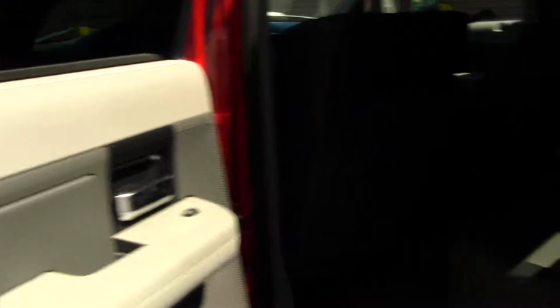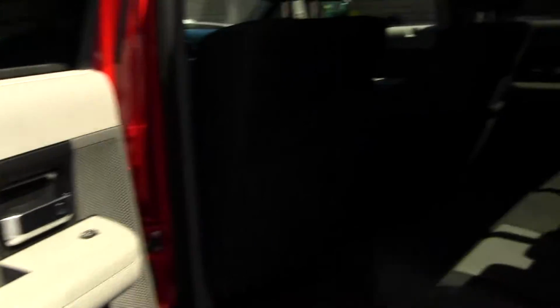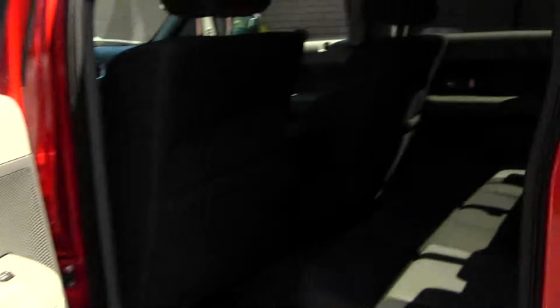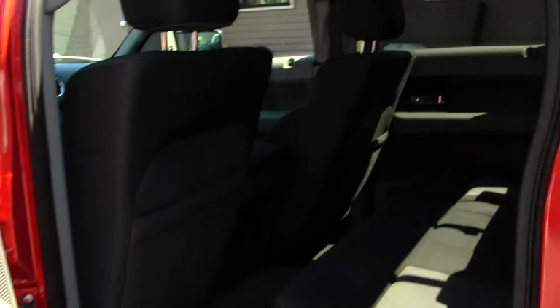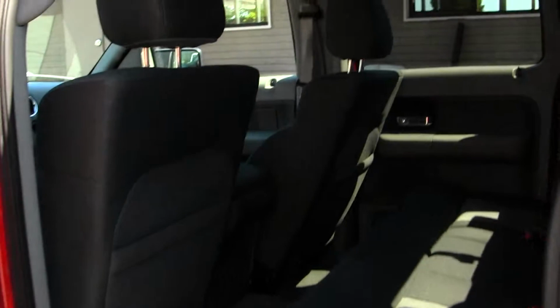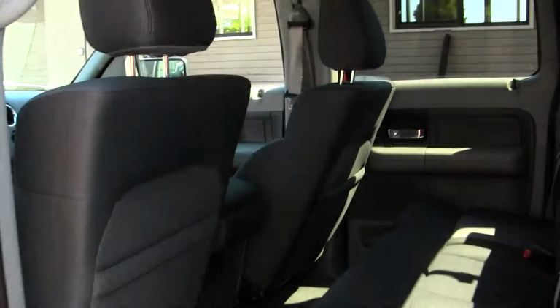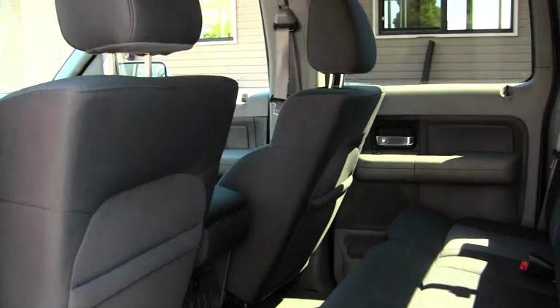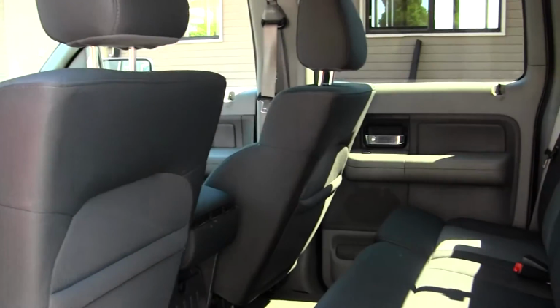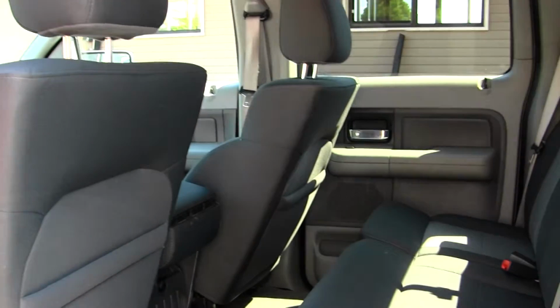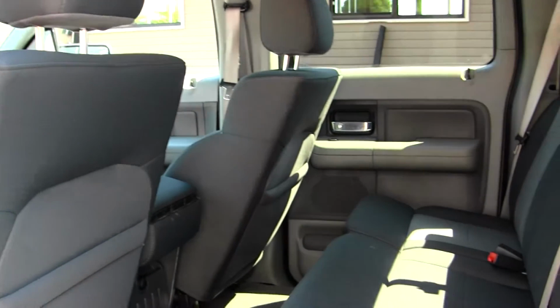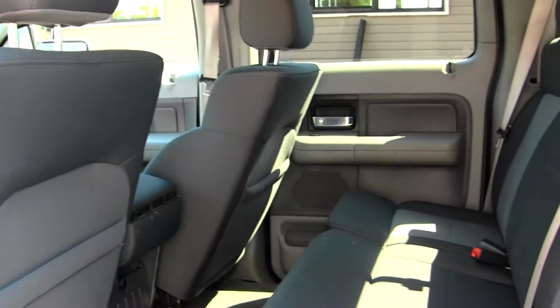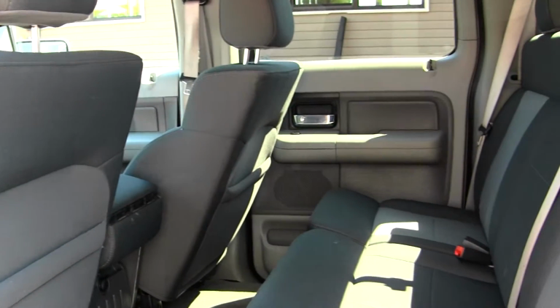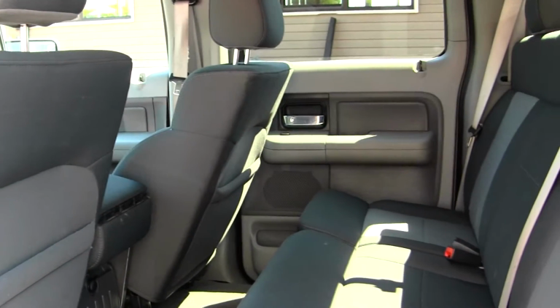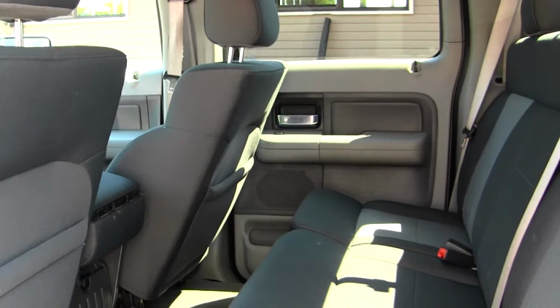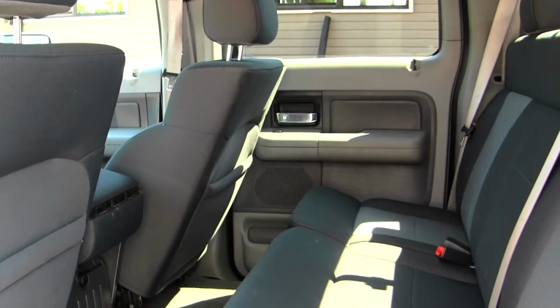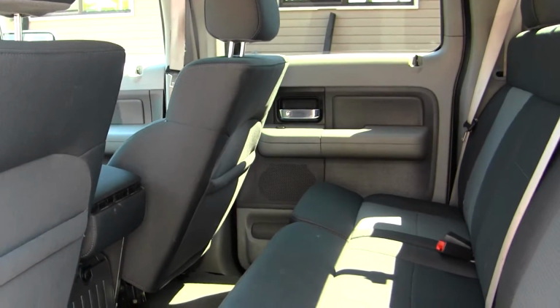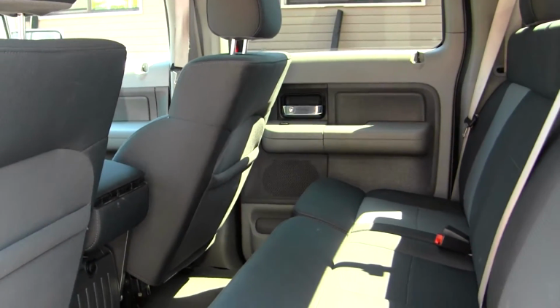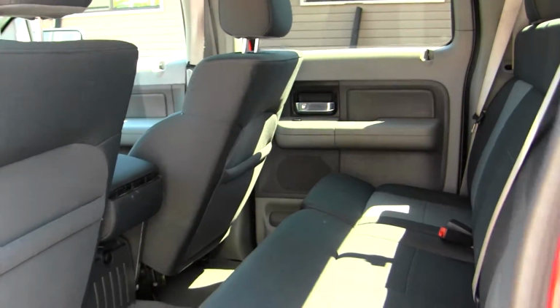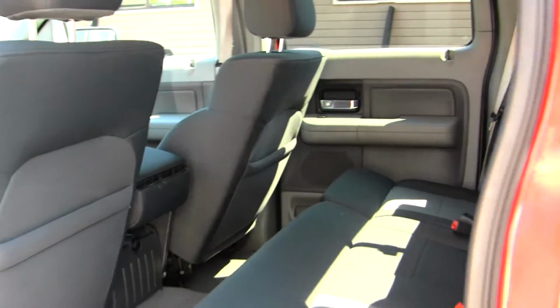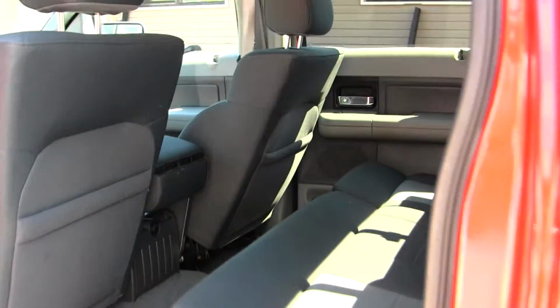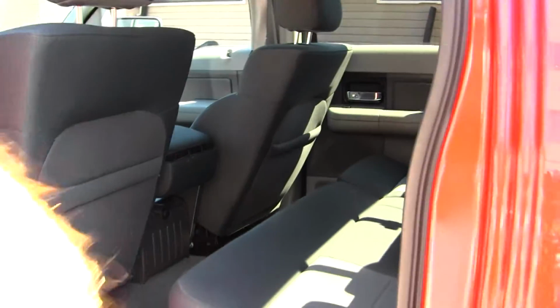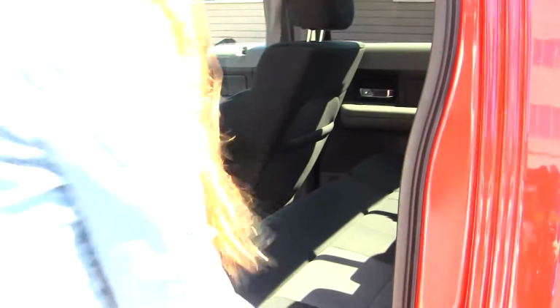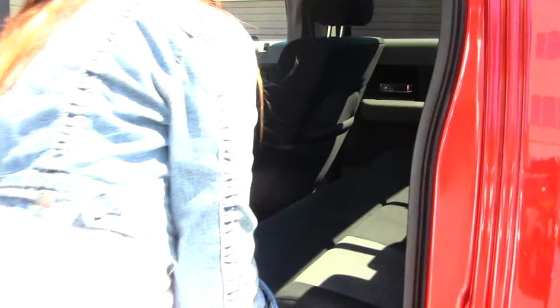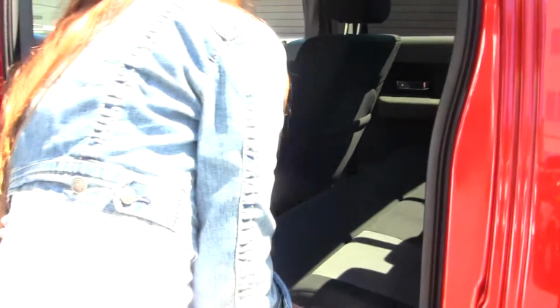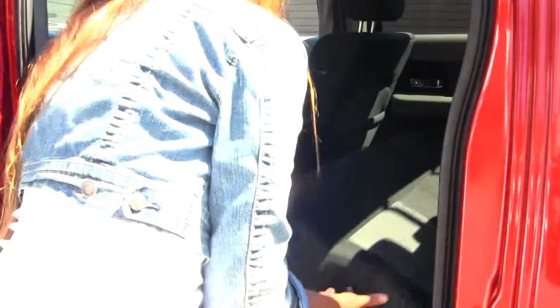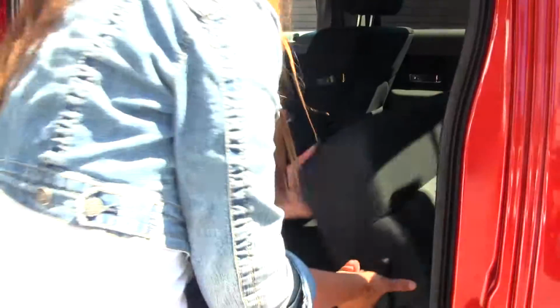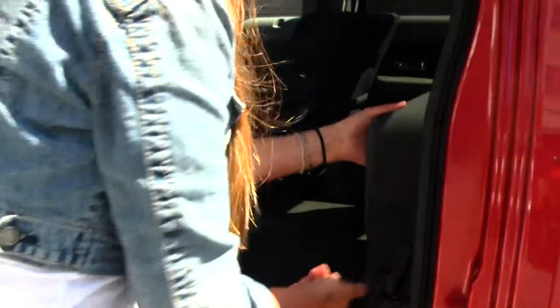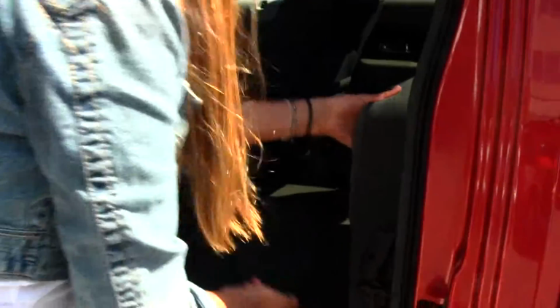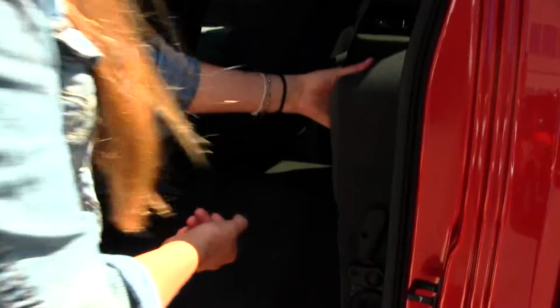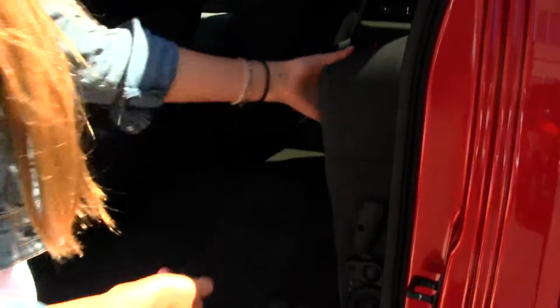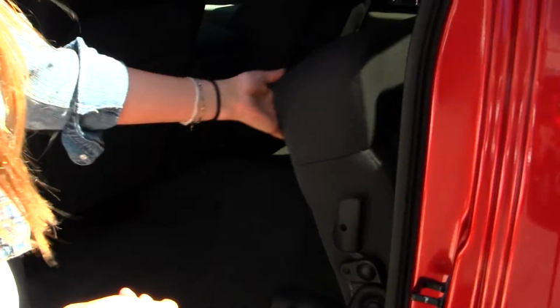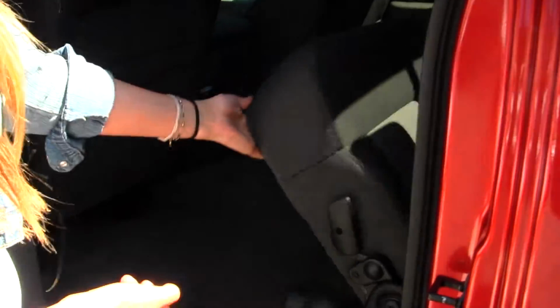The back seat comfortably seats three, with lots of legroom back there. It's very easy to fold this seat up for any additional space you may need.